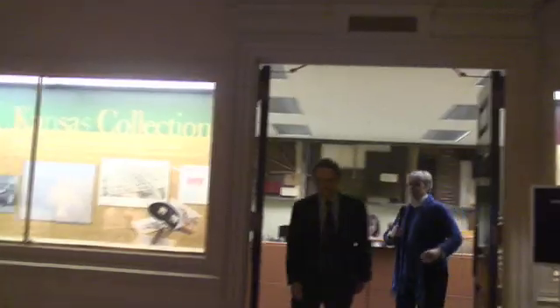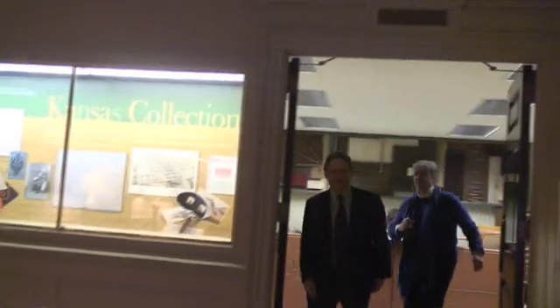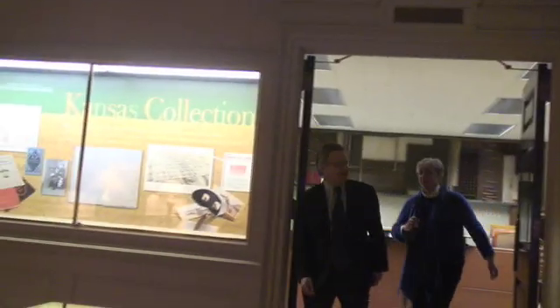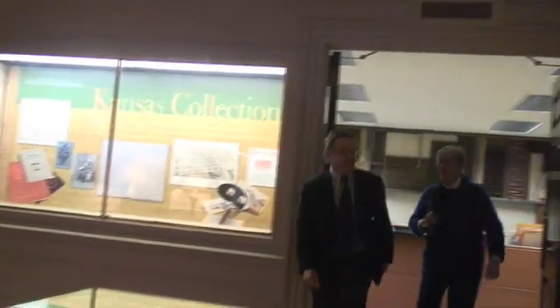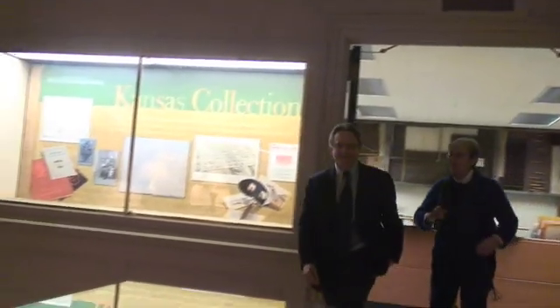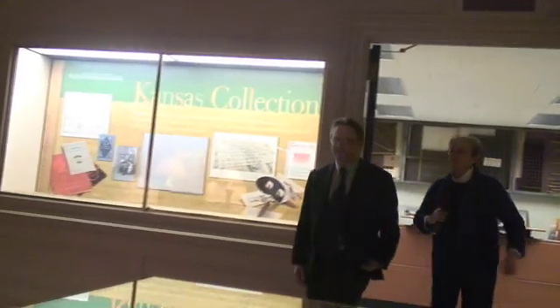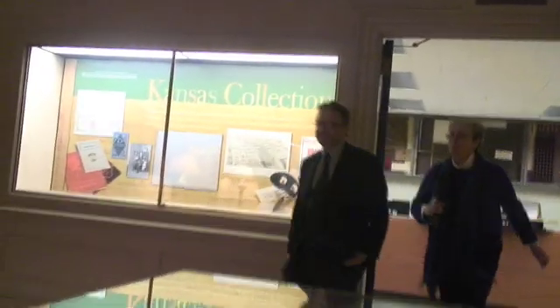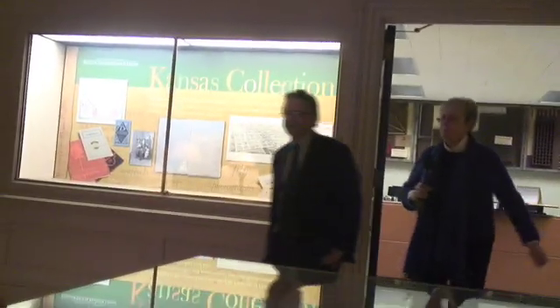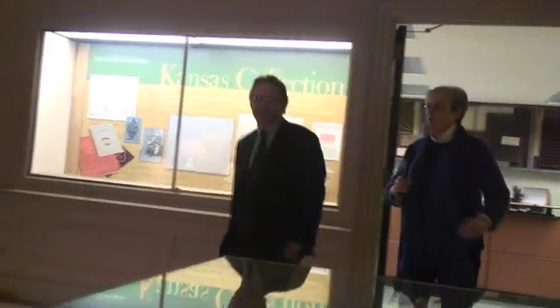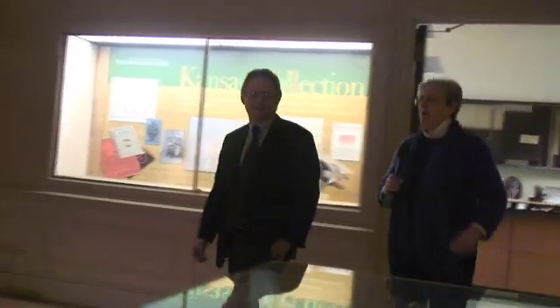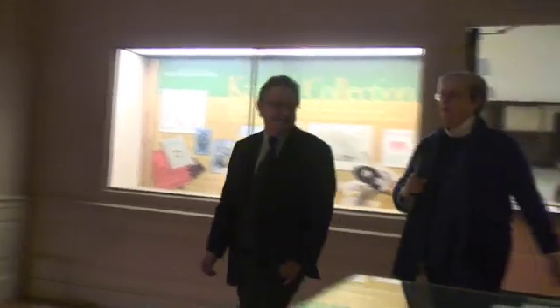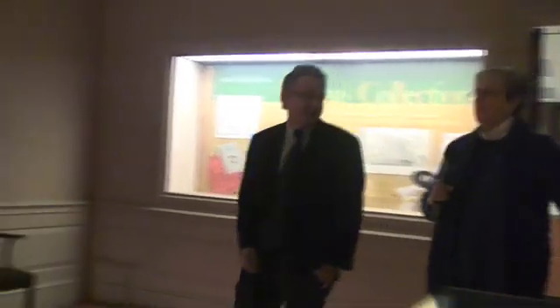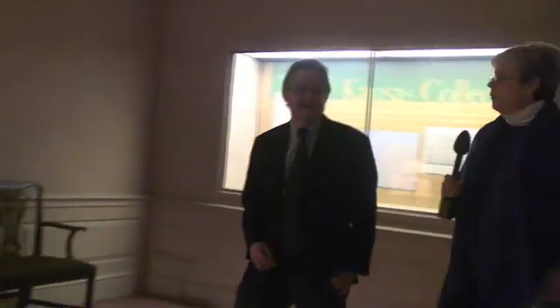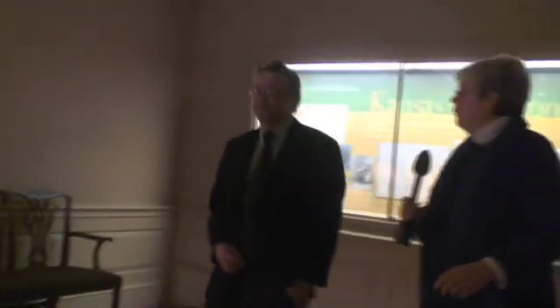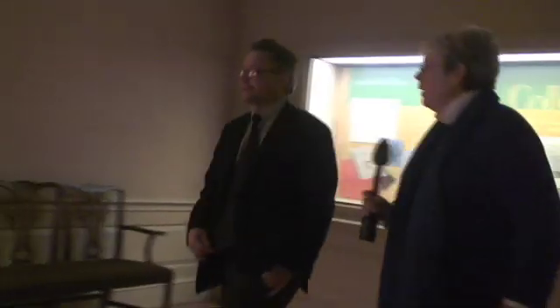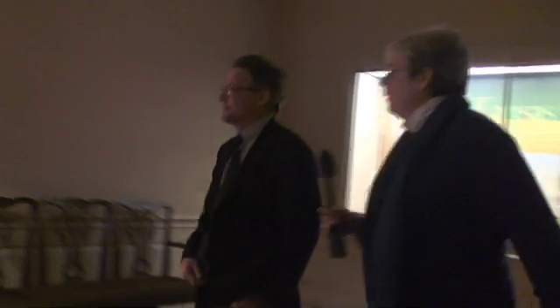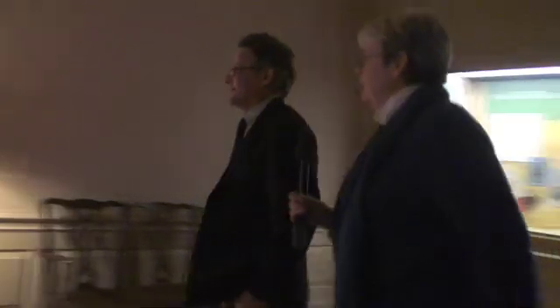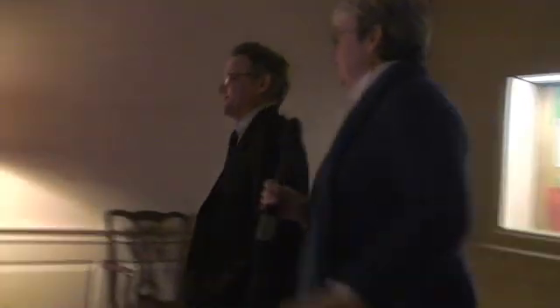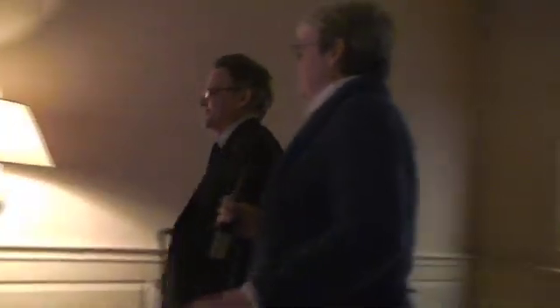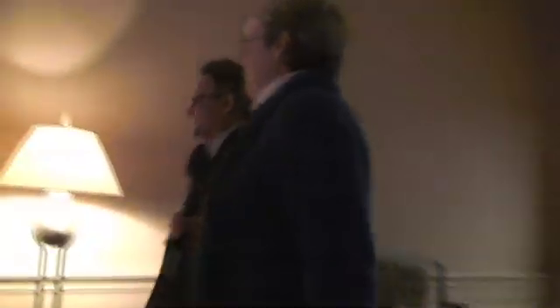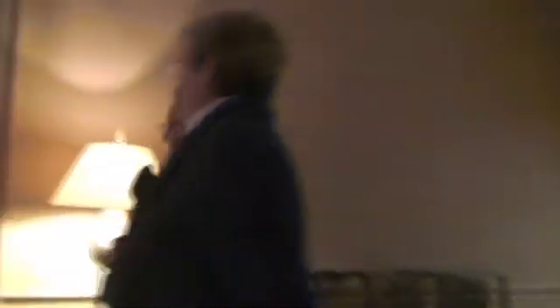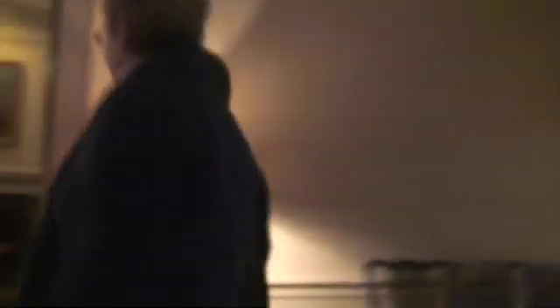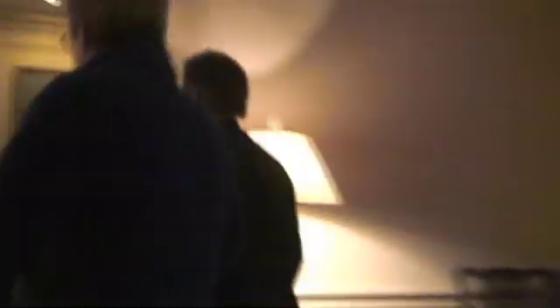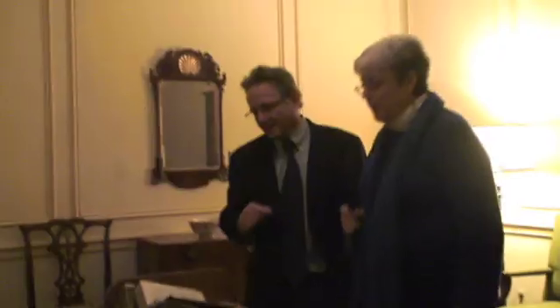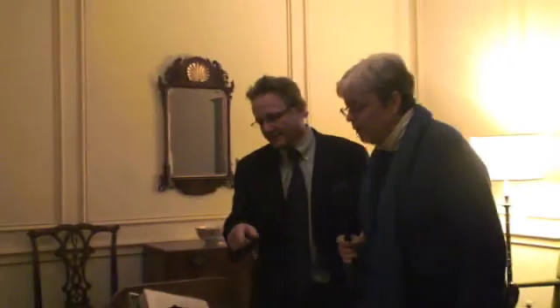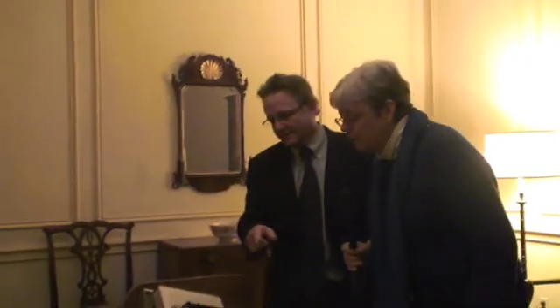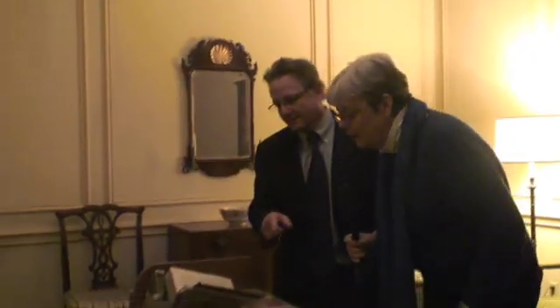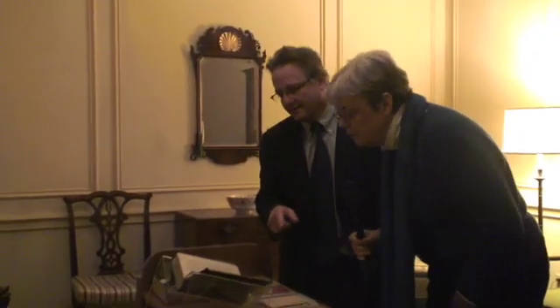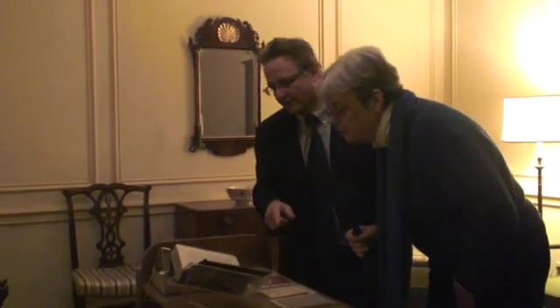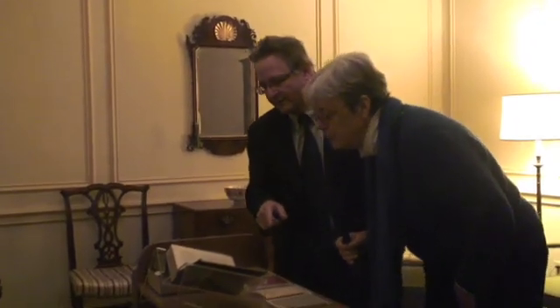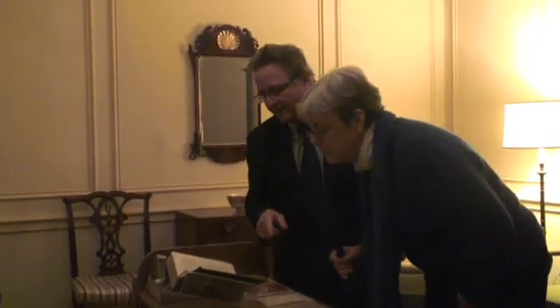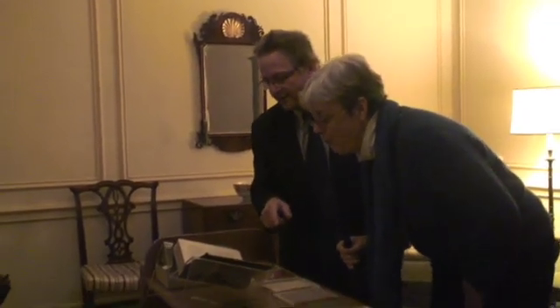It's over here. Come here. You'll like this. Oh, wow. So this is it.